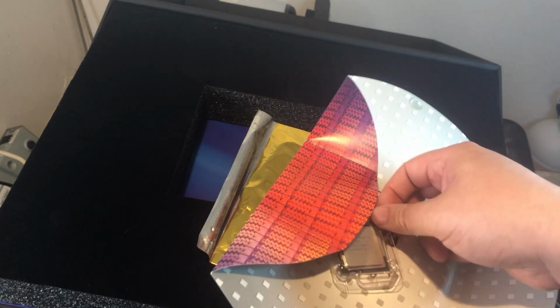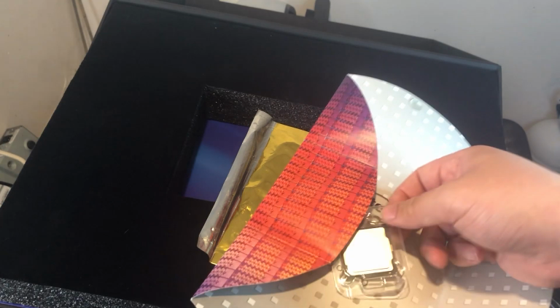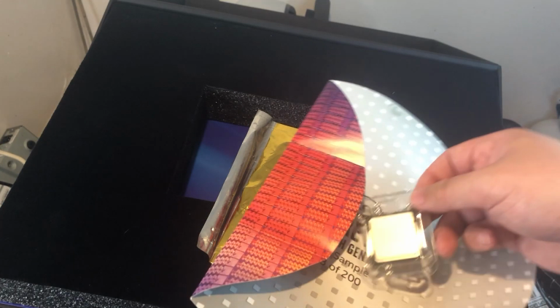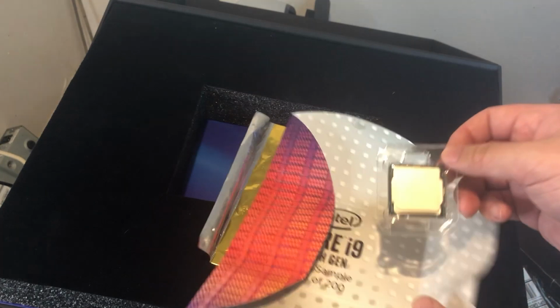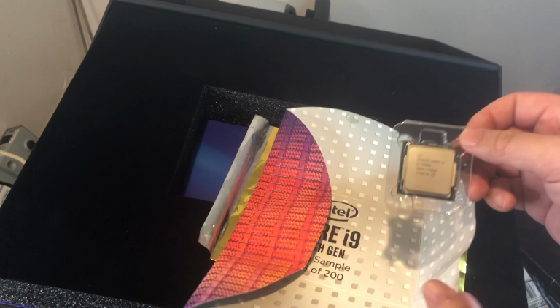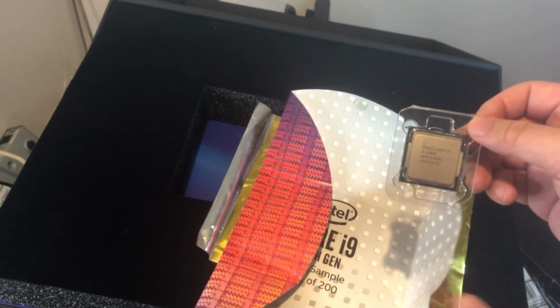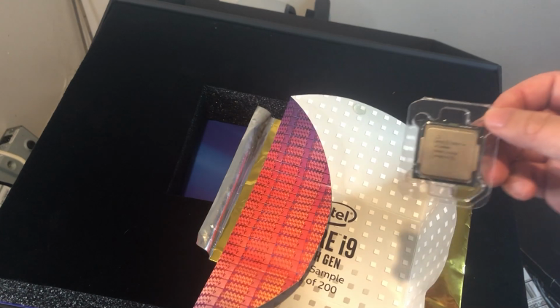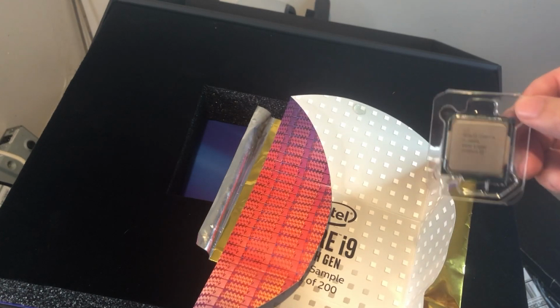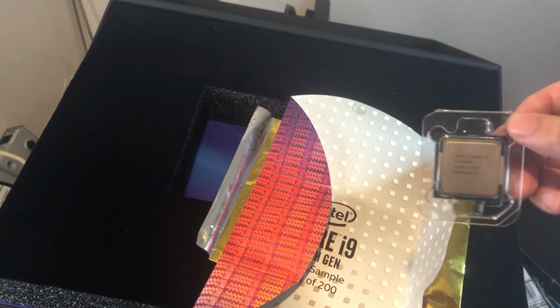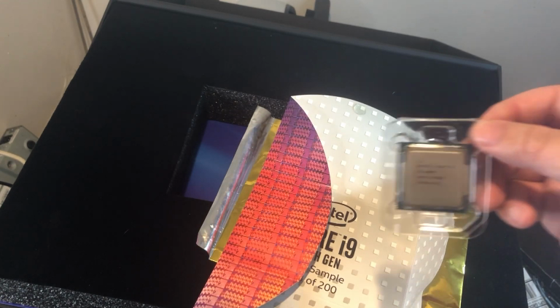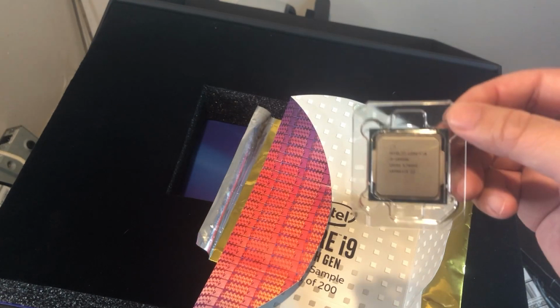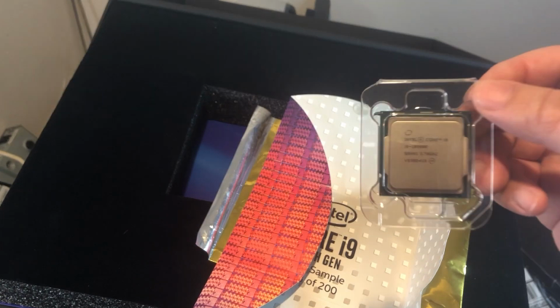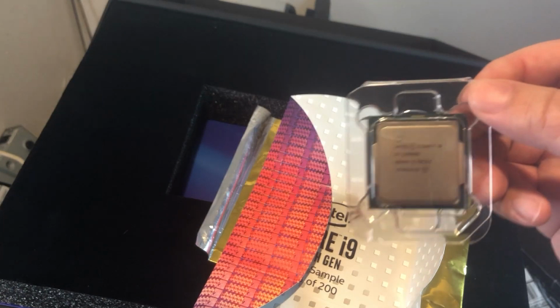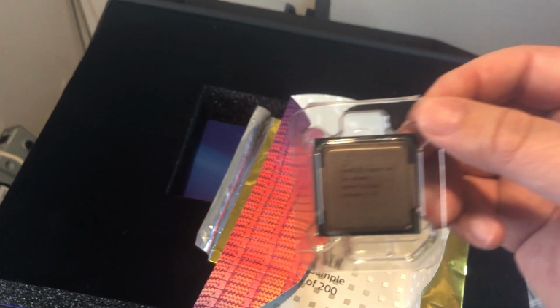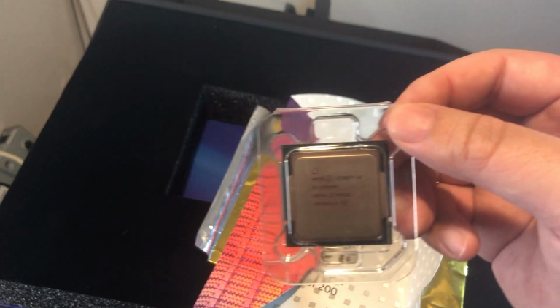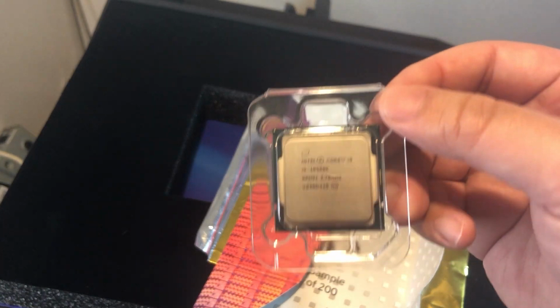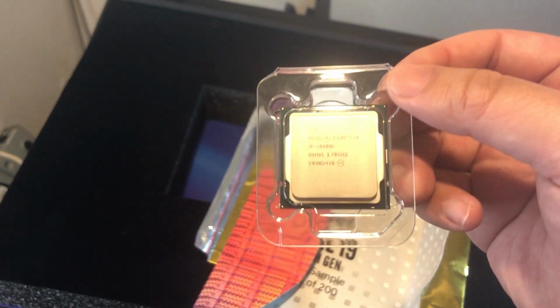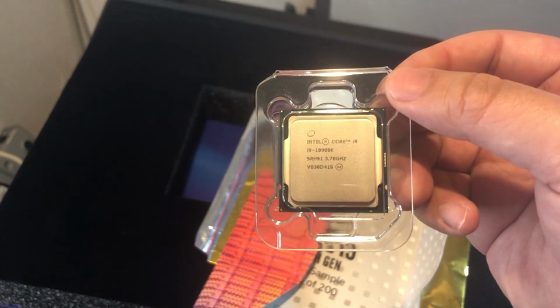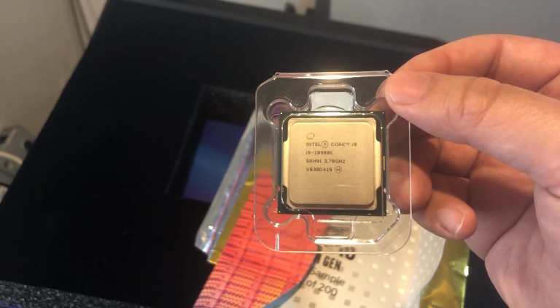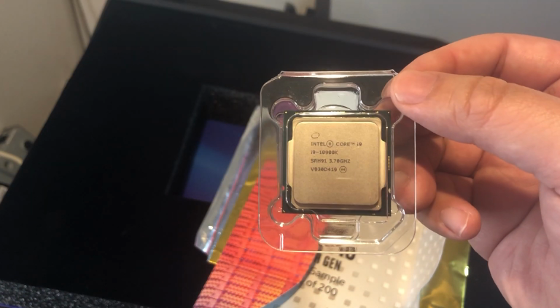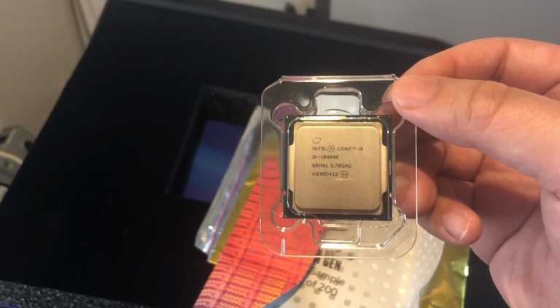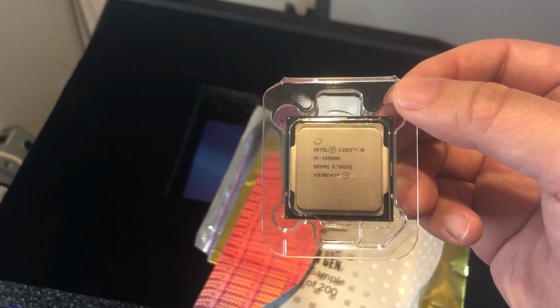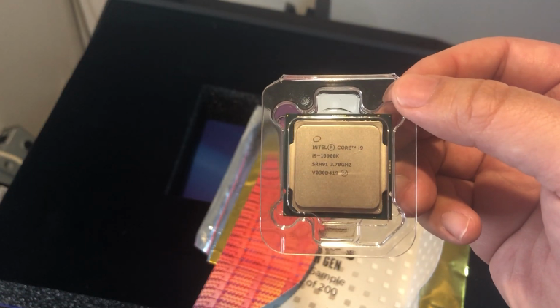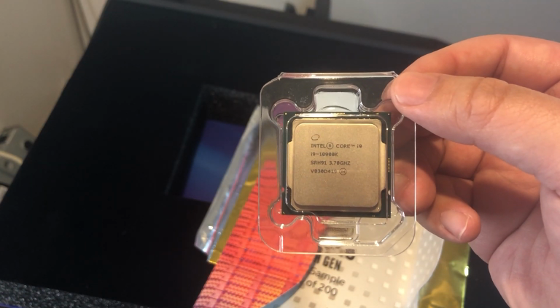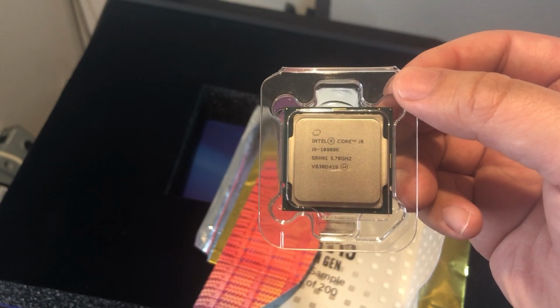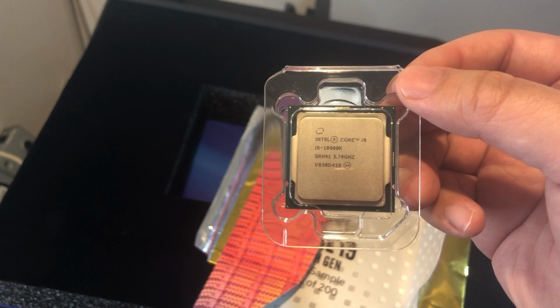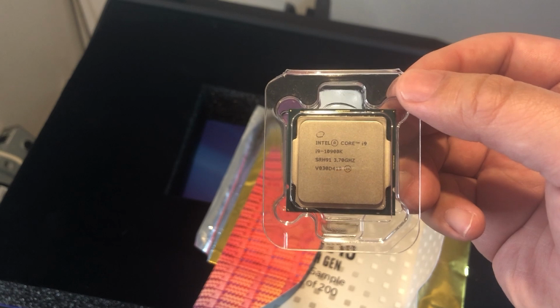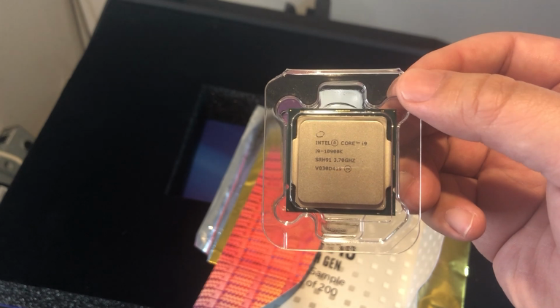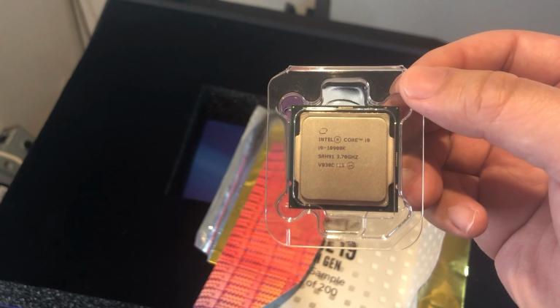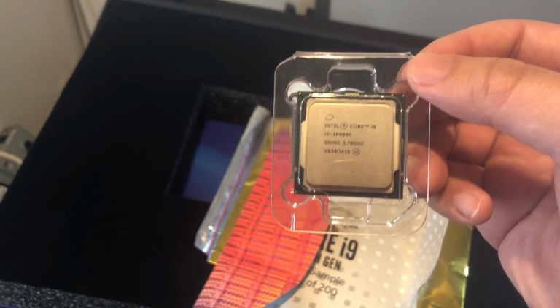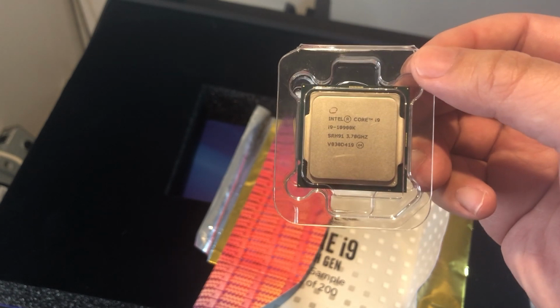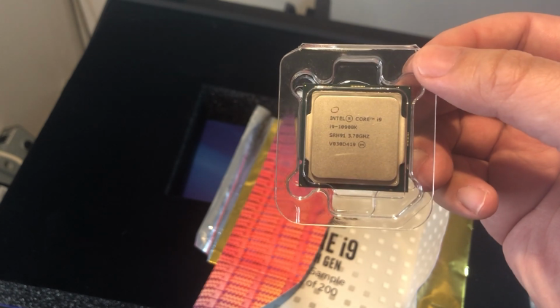After that comes the important part: can it beat a LTT gold sample 11900K? Let's find out.